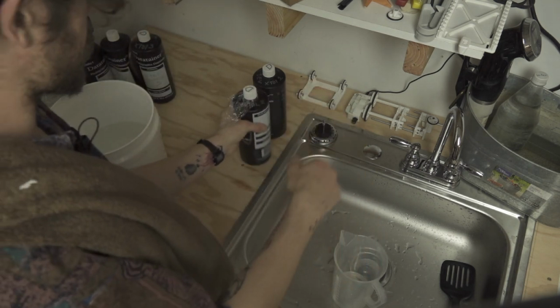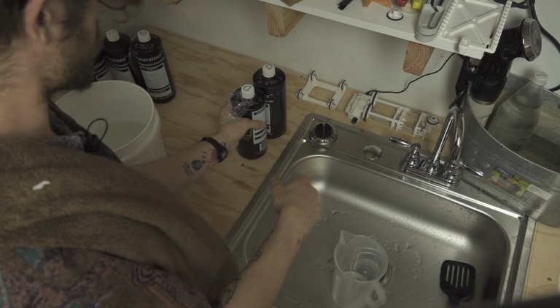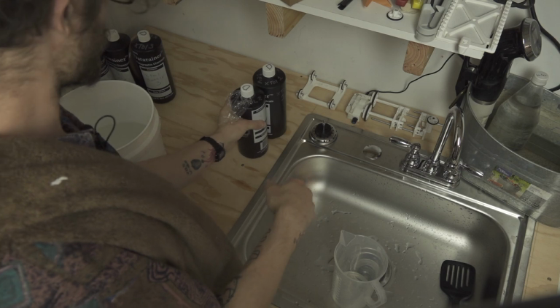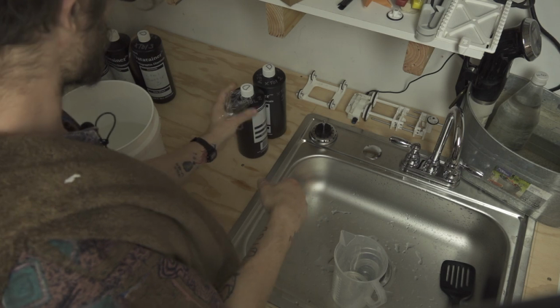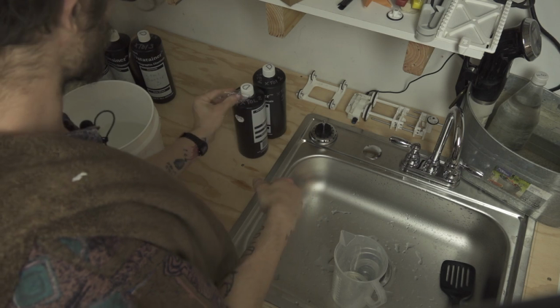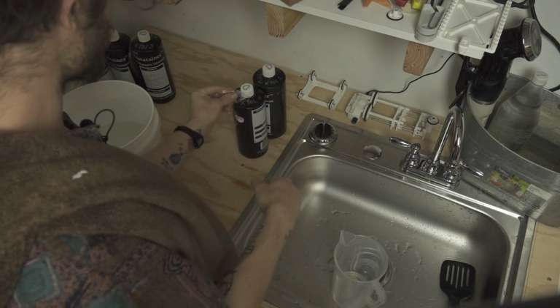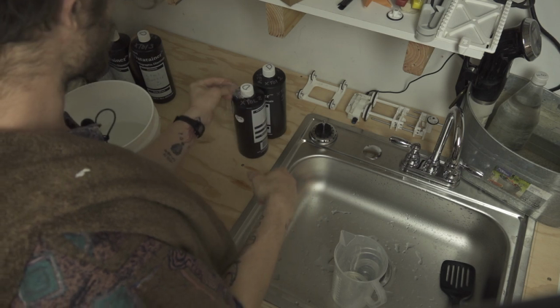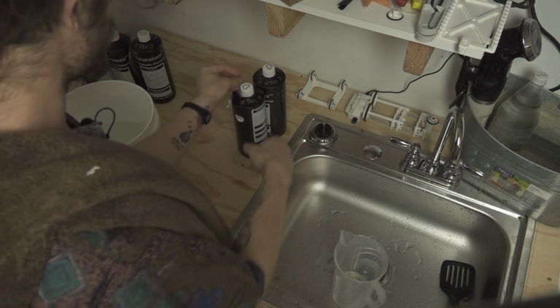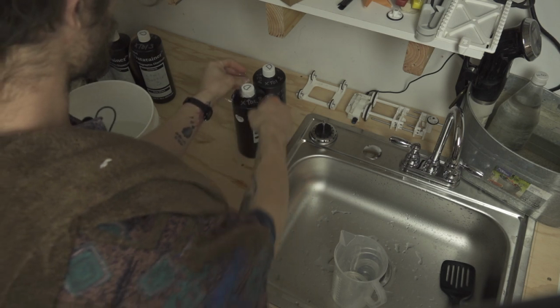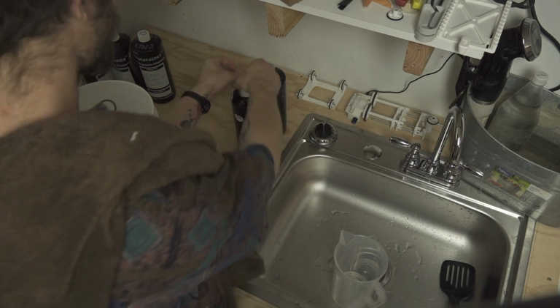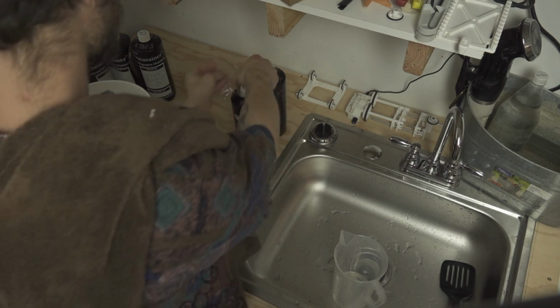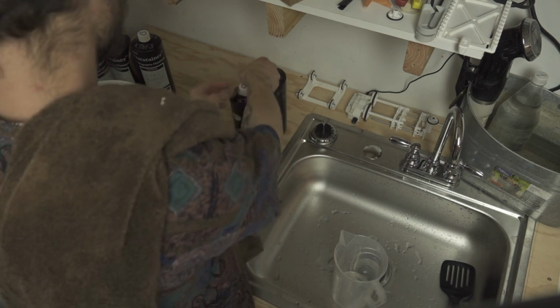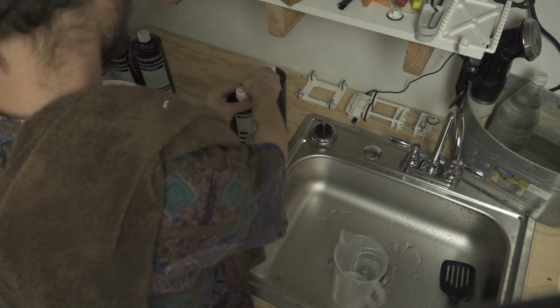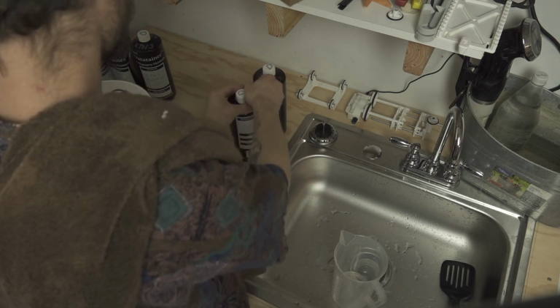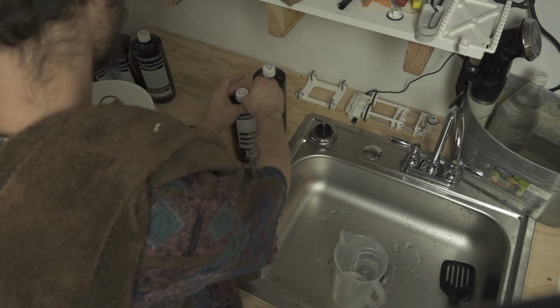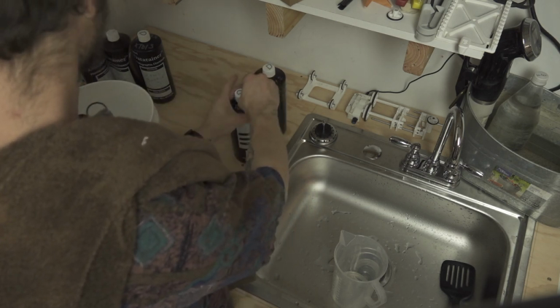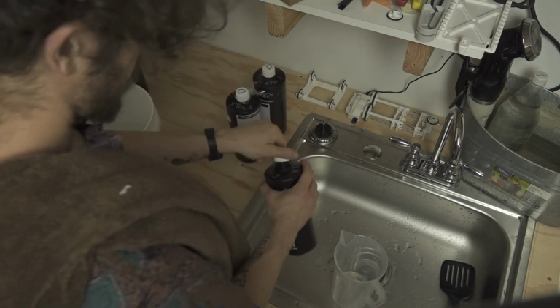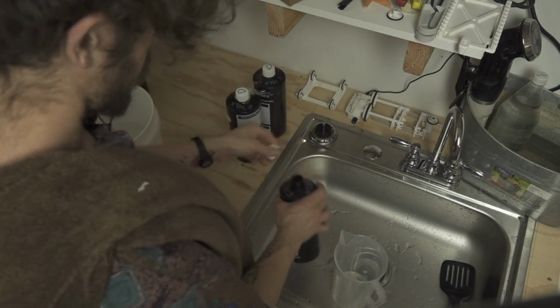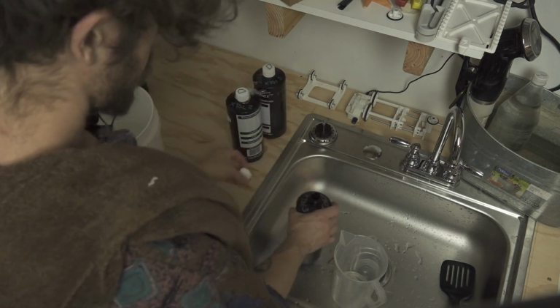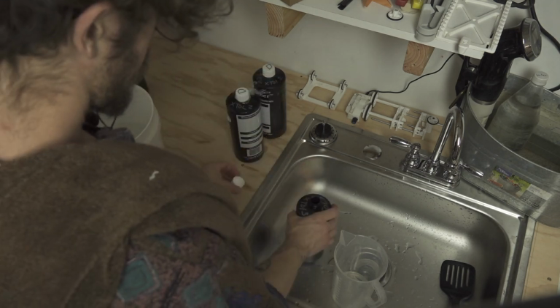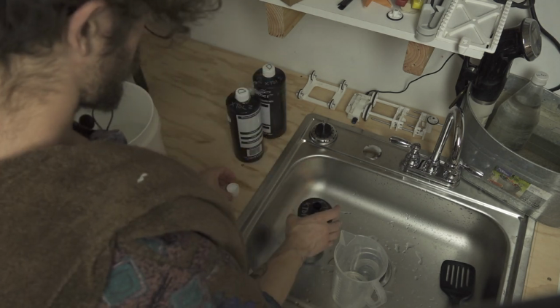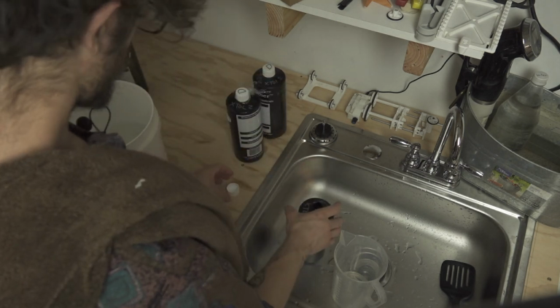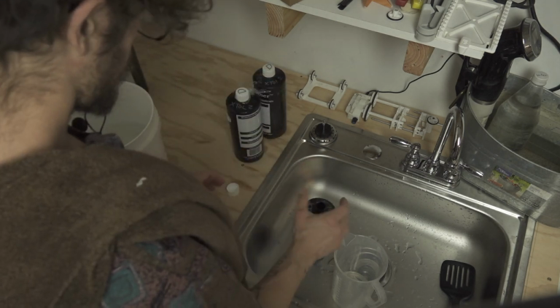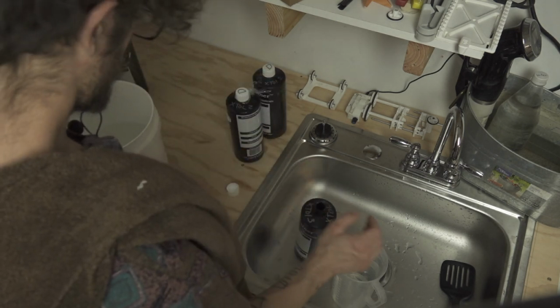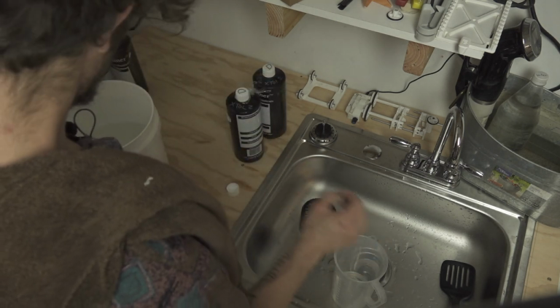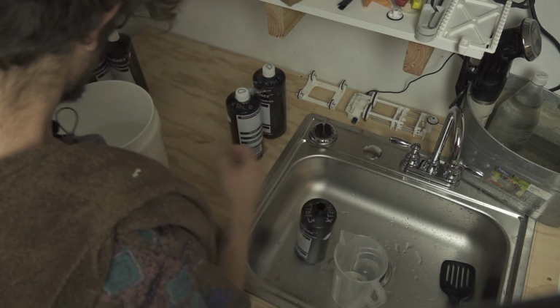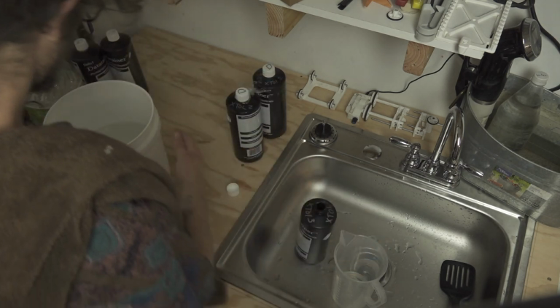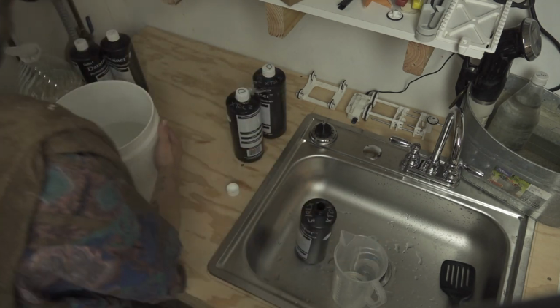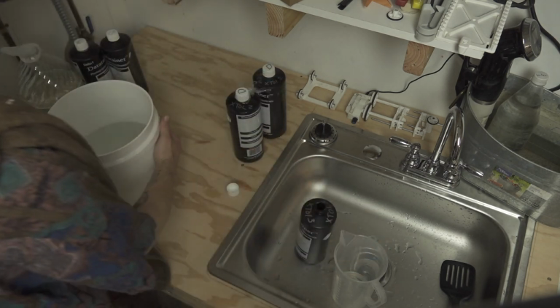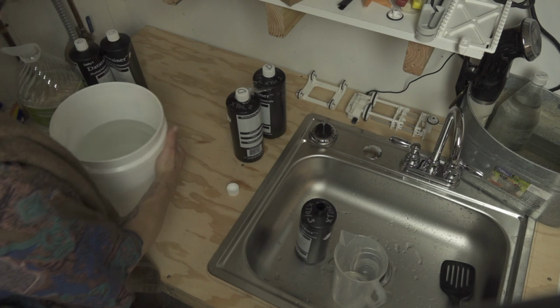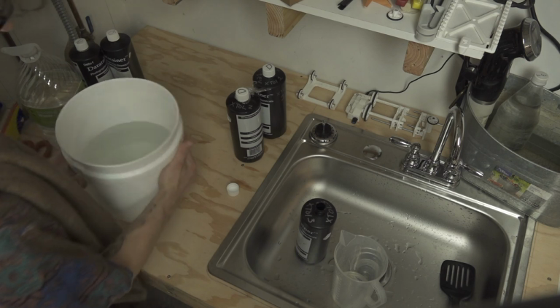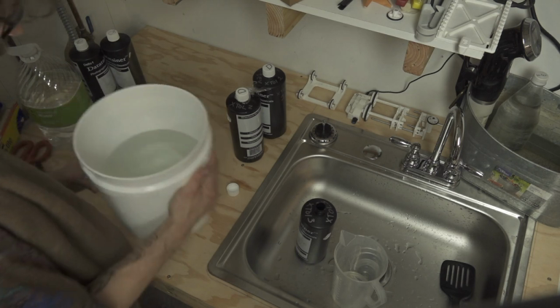XTOL bottle number two is ready to go. Follow the same process for all the rest of the bottles.